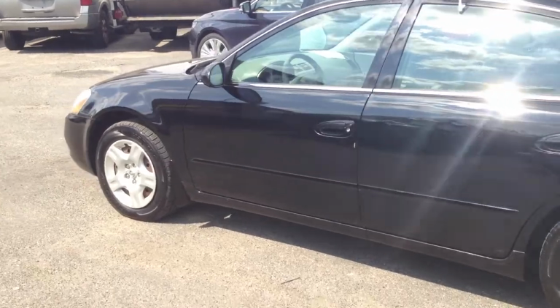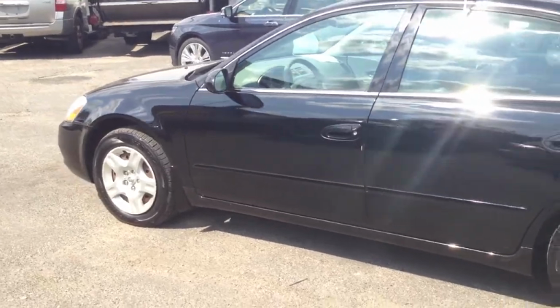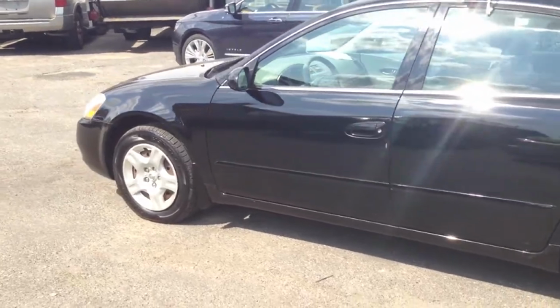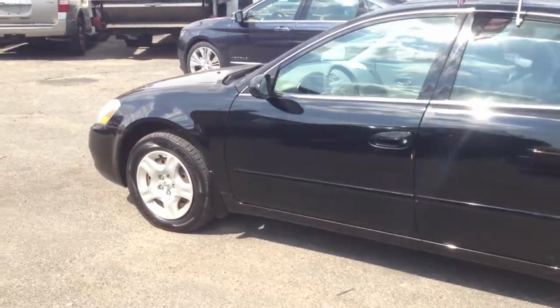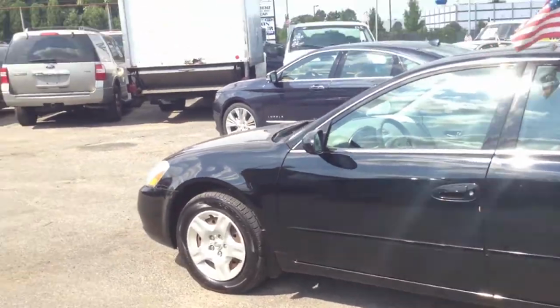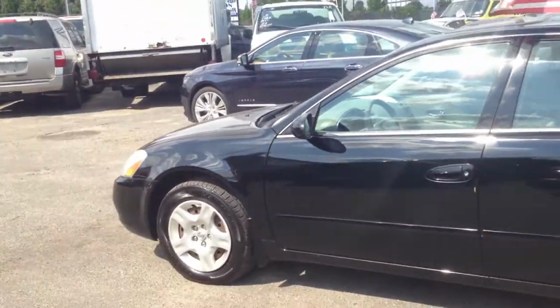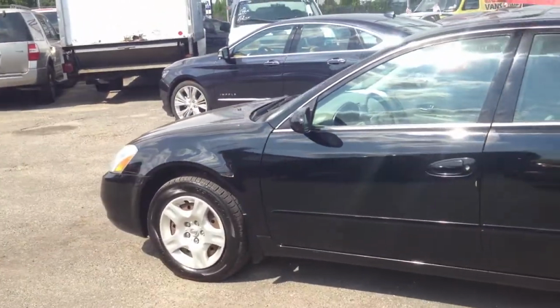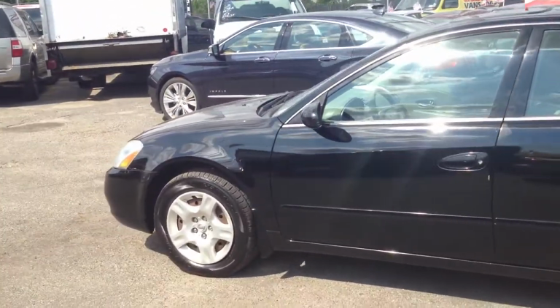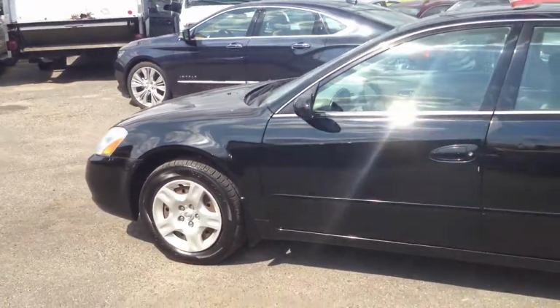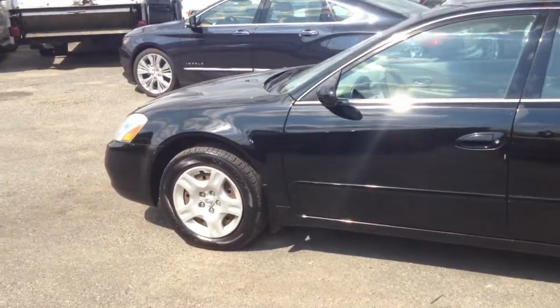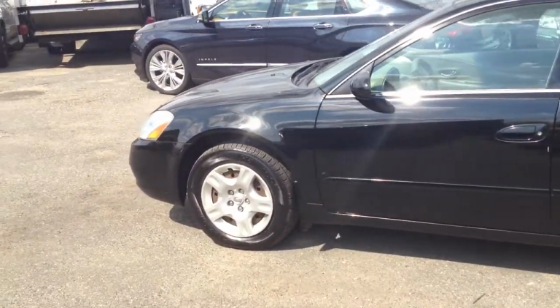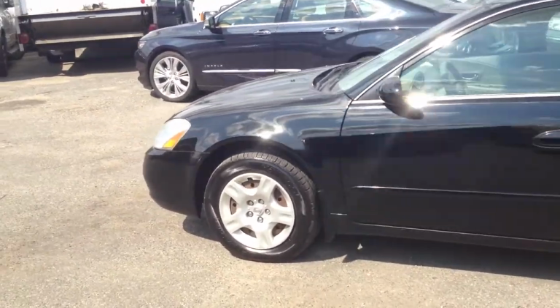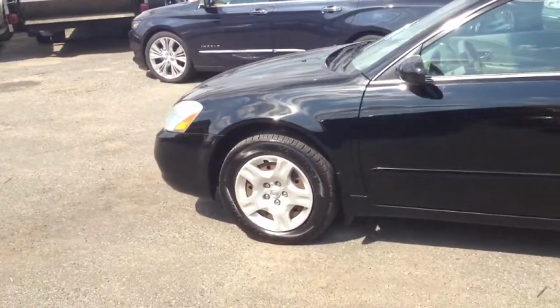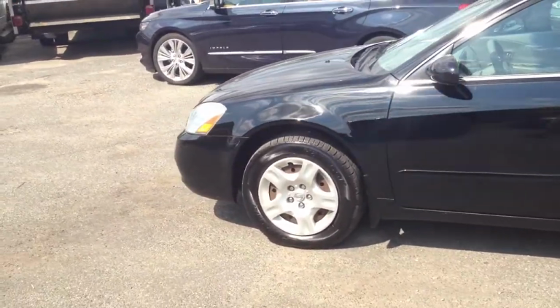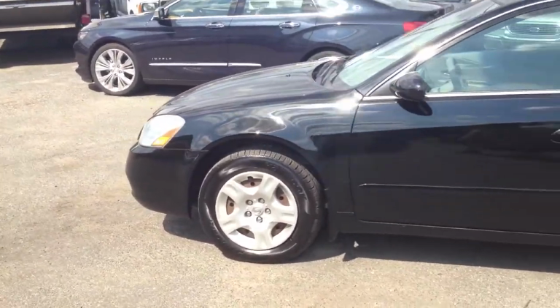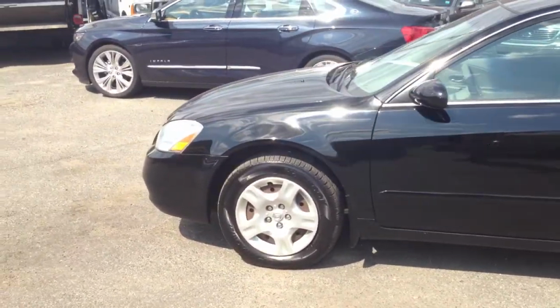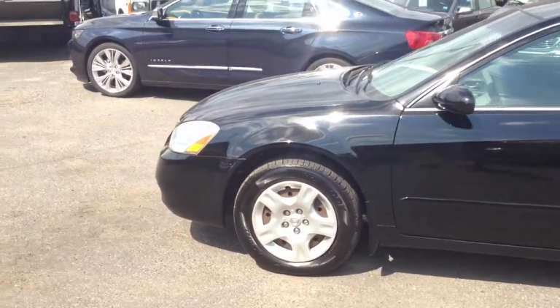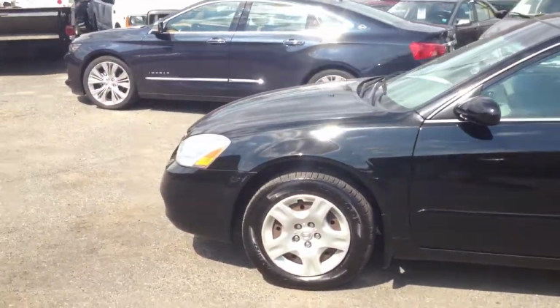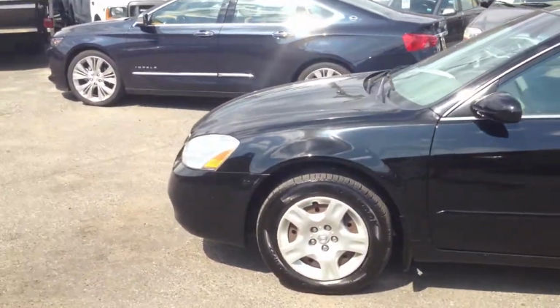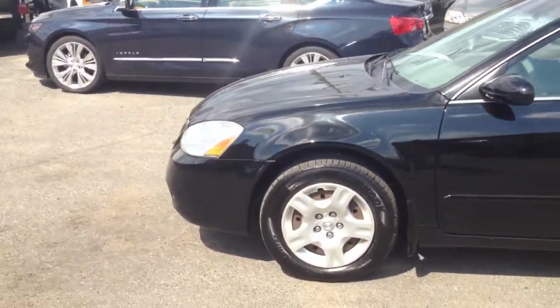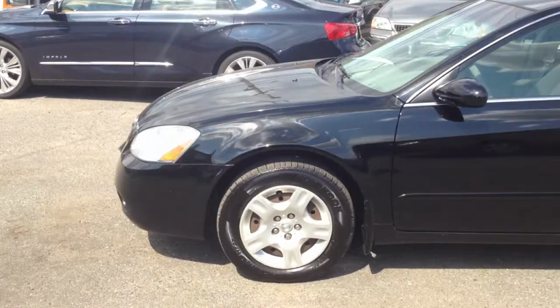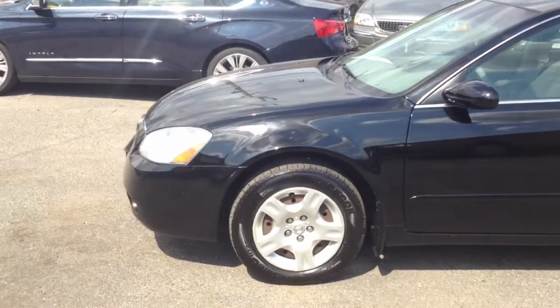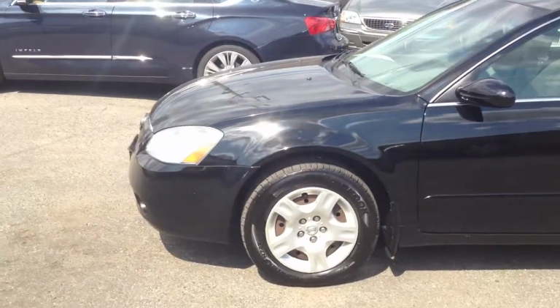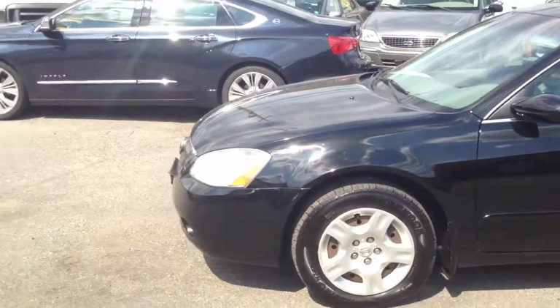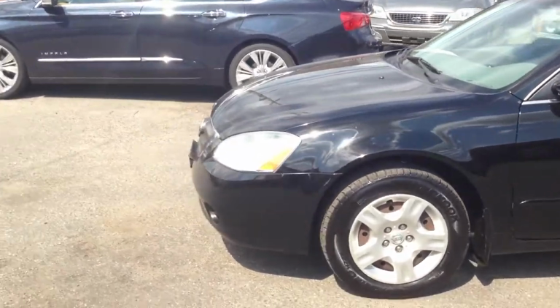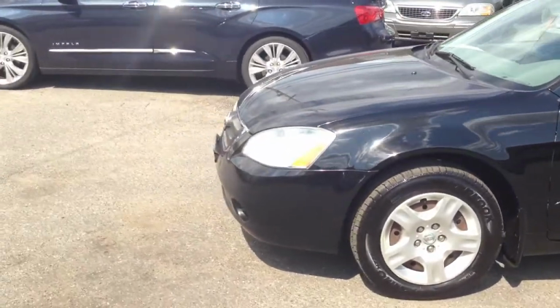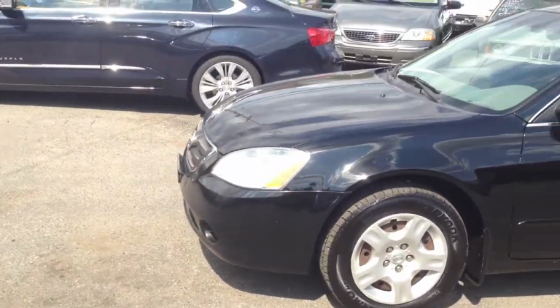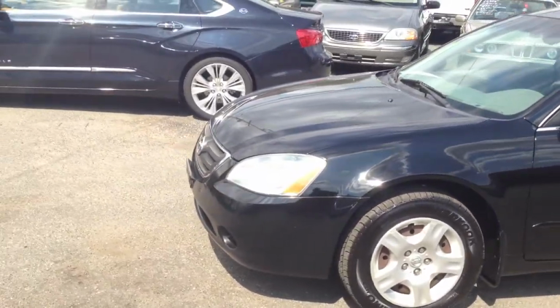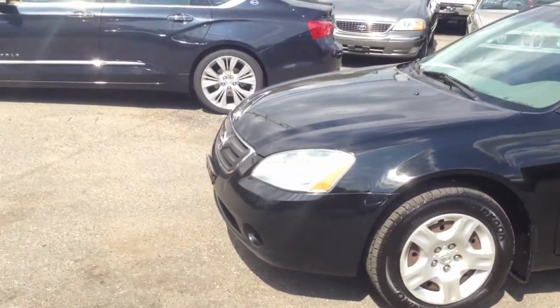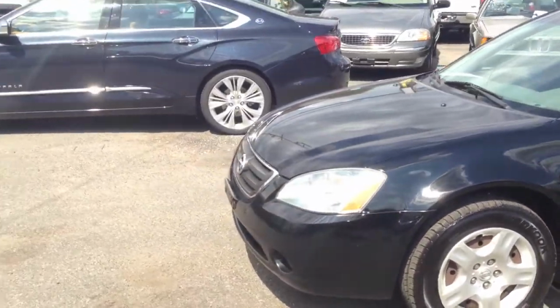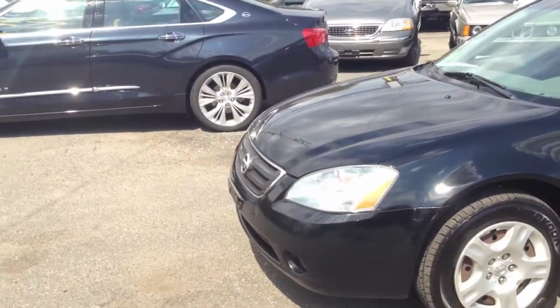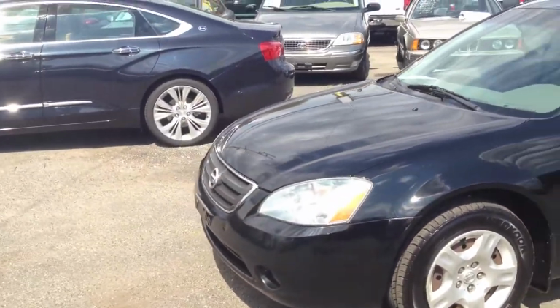This is a 2003 Nissan Altima at $6,499. Come take a look.